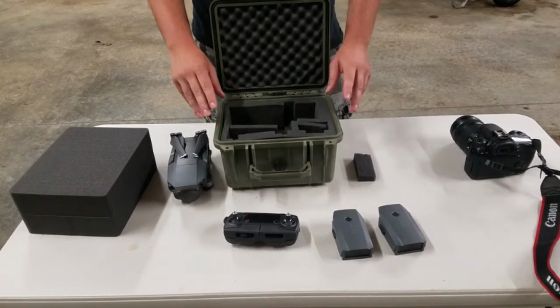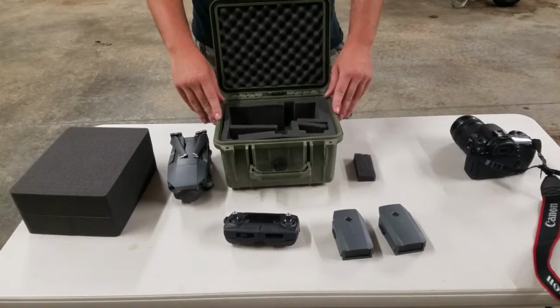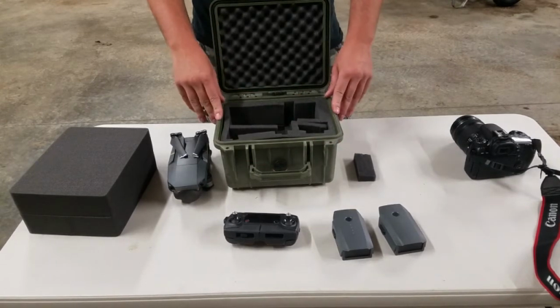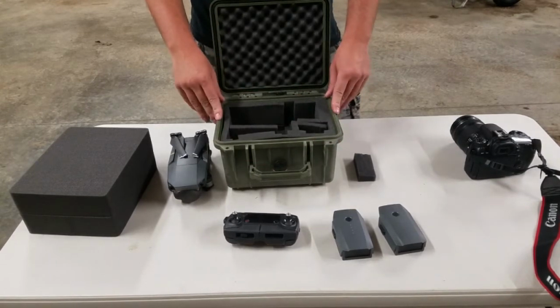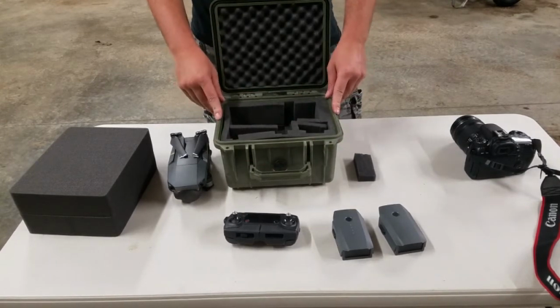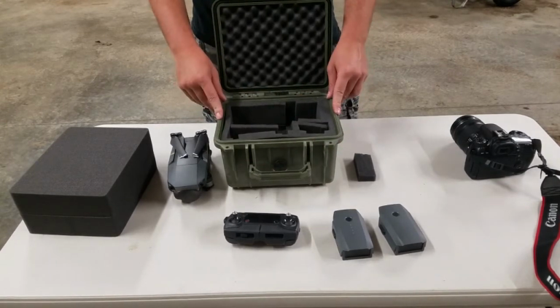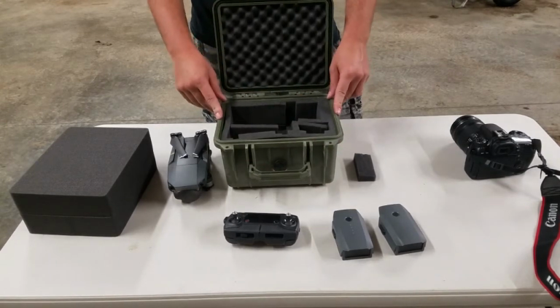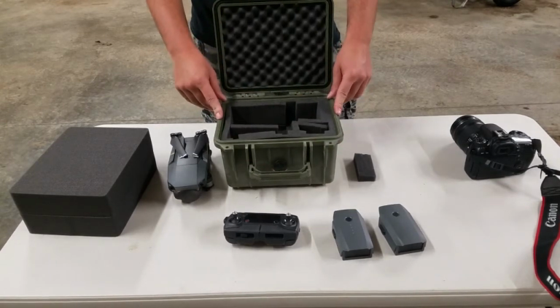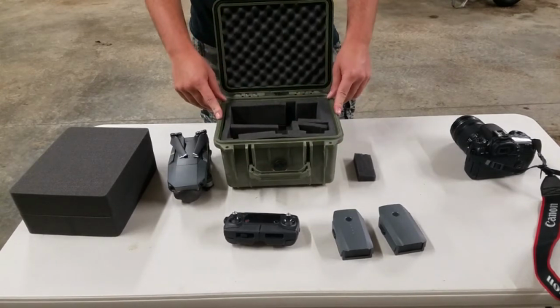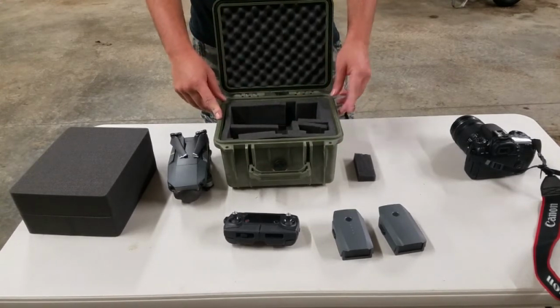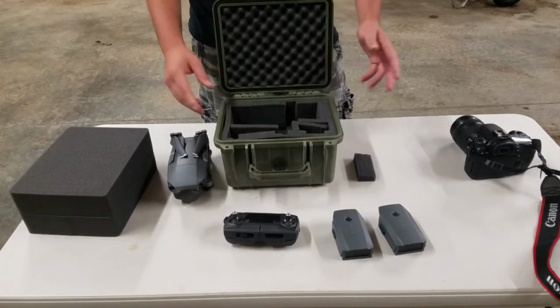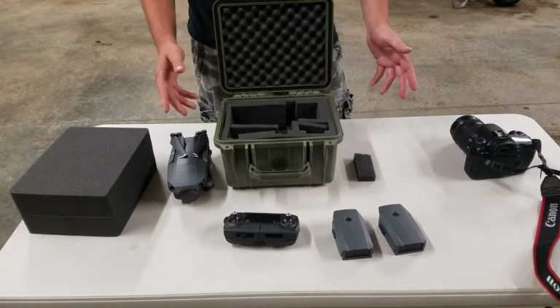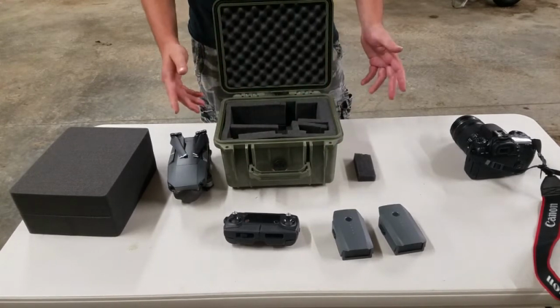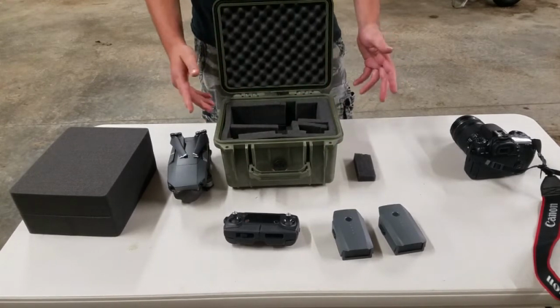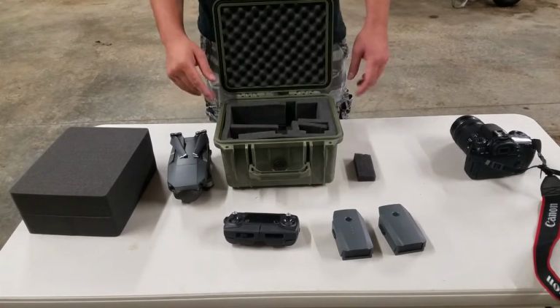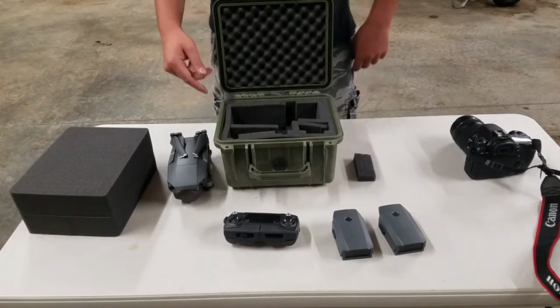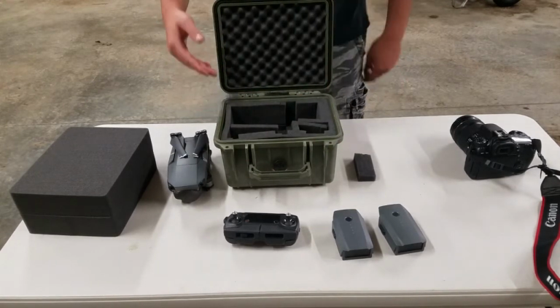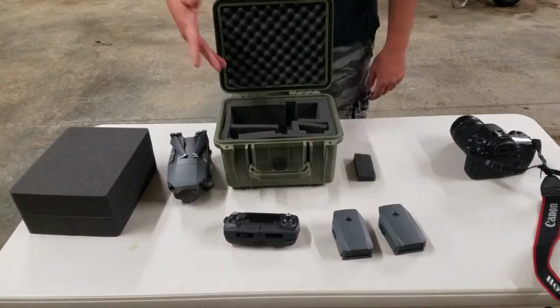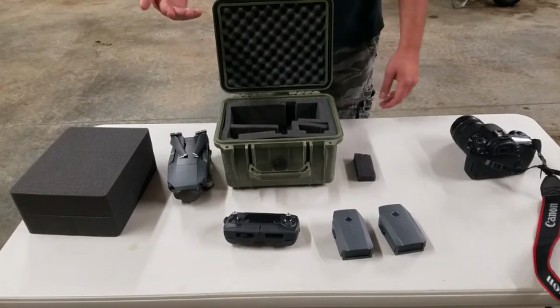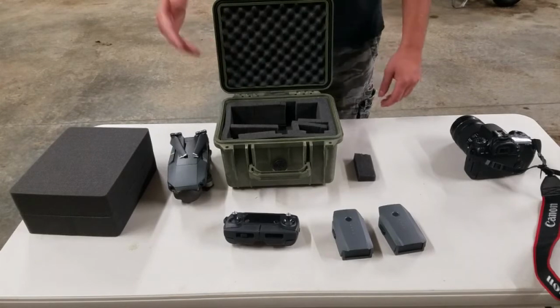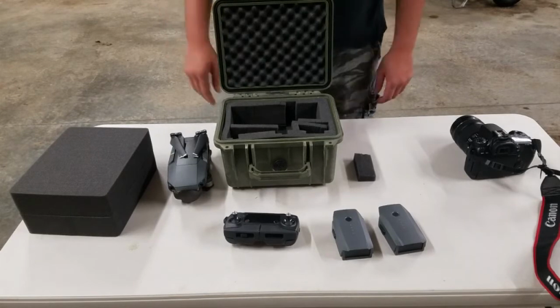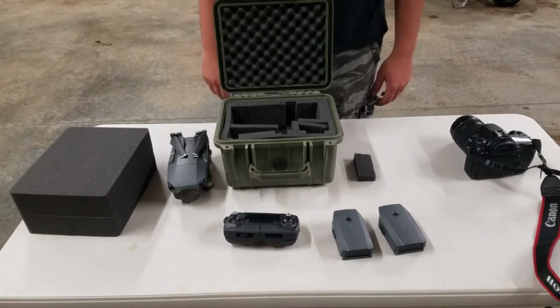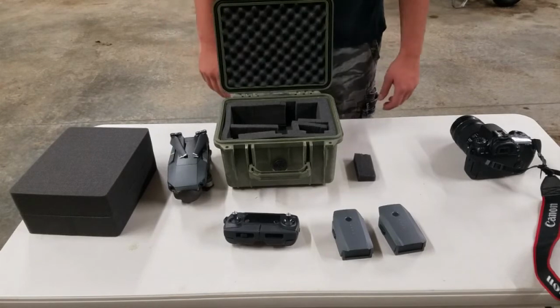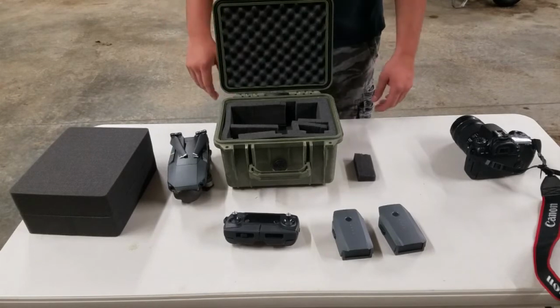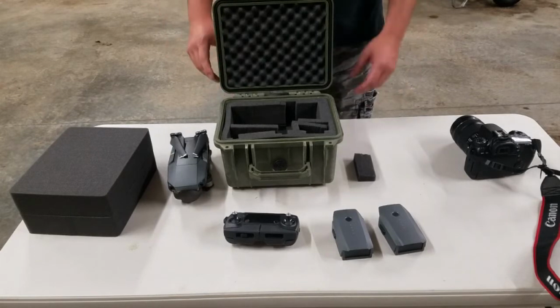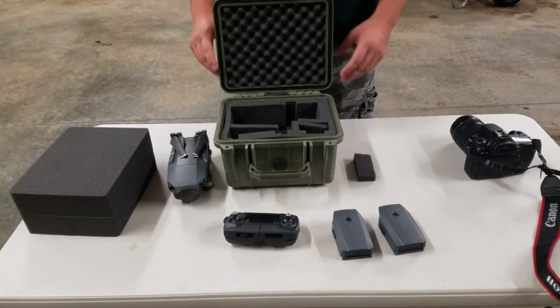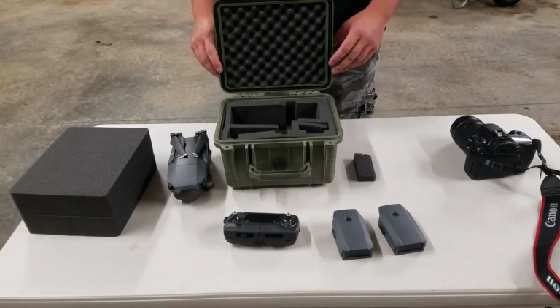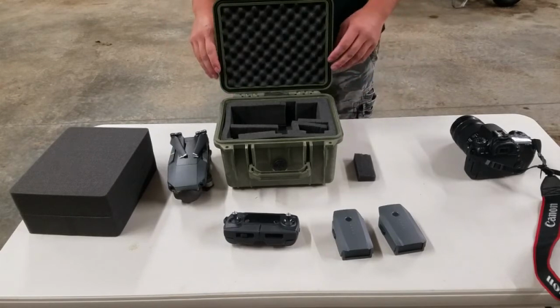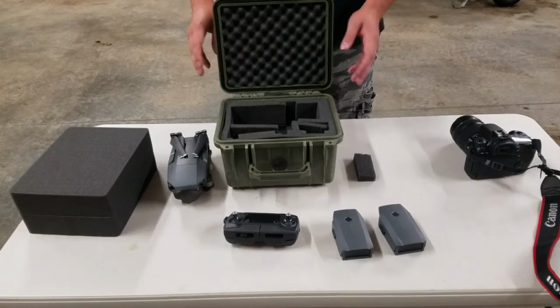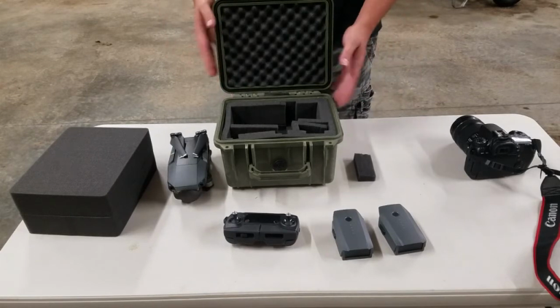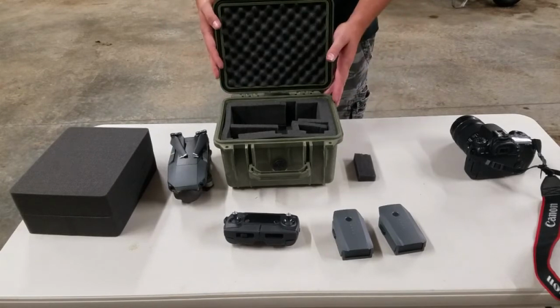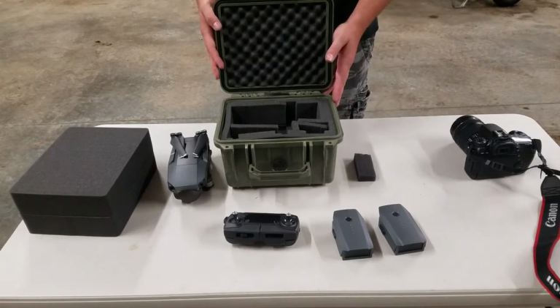The case is waterproof. I like to take mine kayaking — just throw it on the kayak and you don't have to worry about flipping over. The case will float.